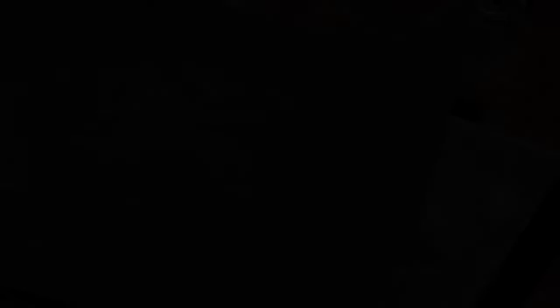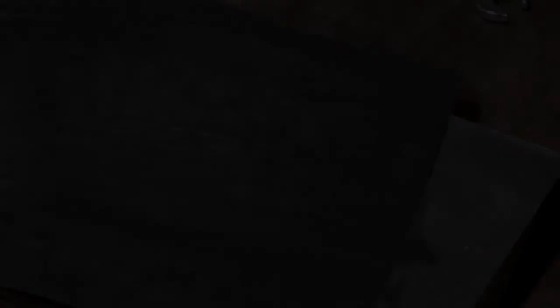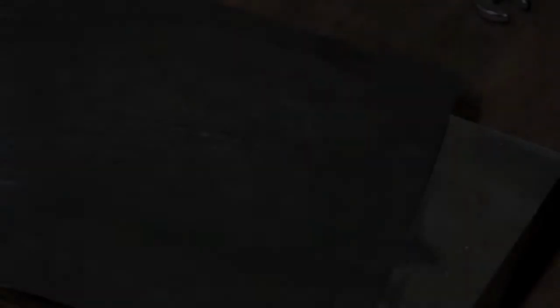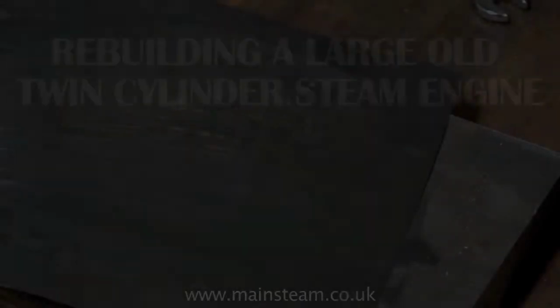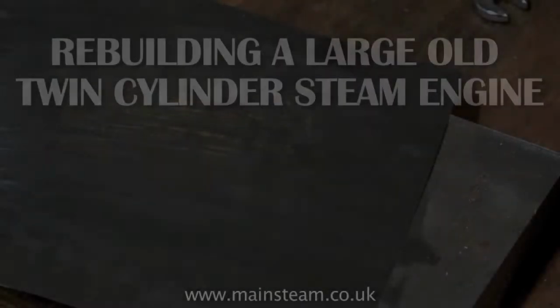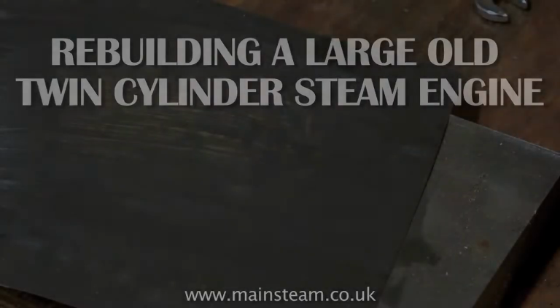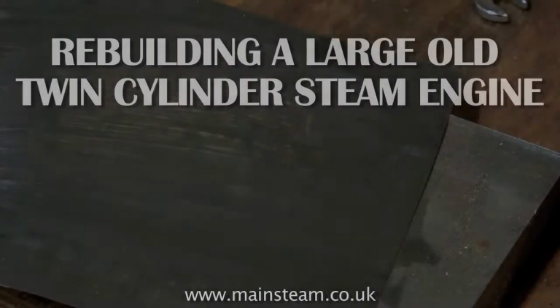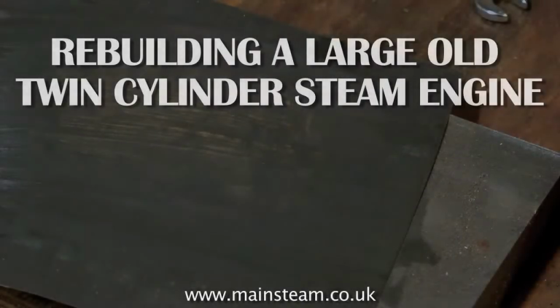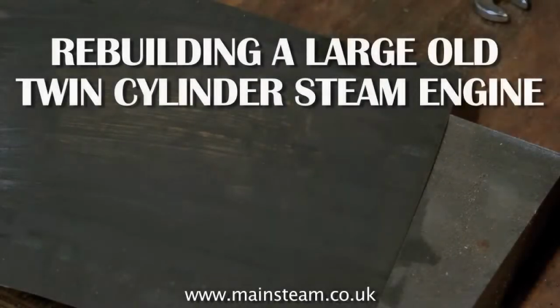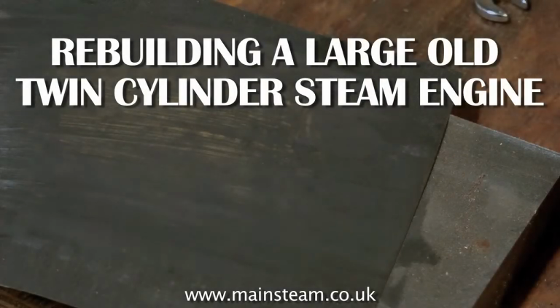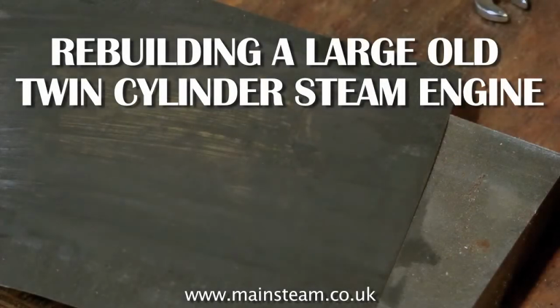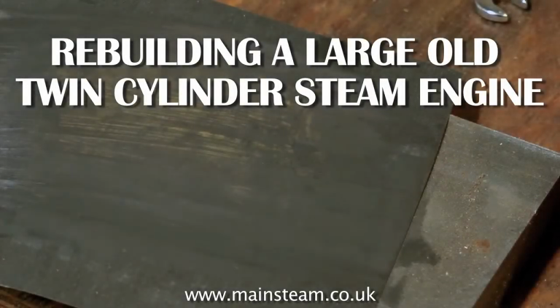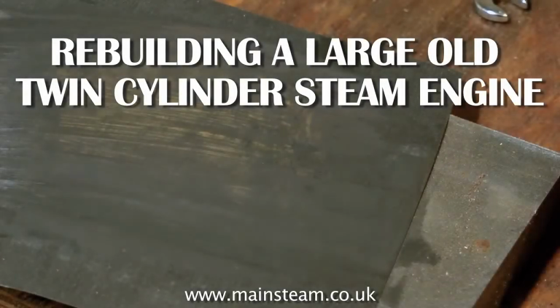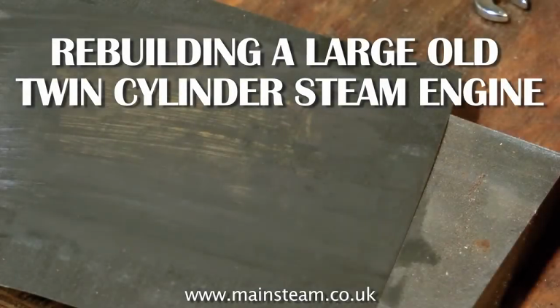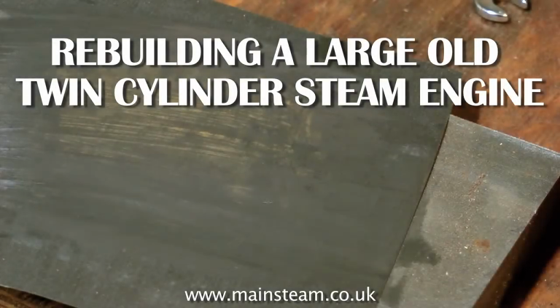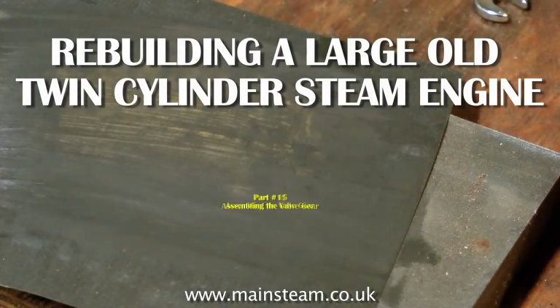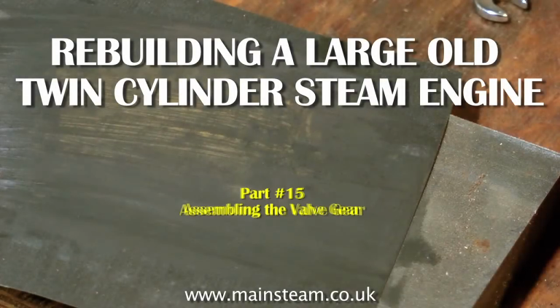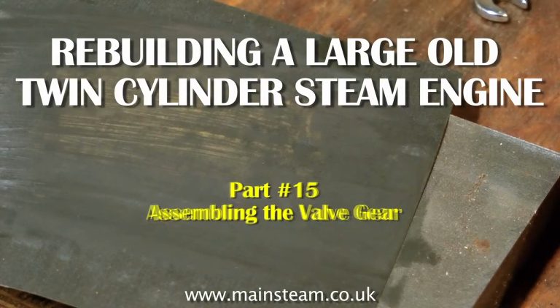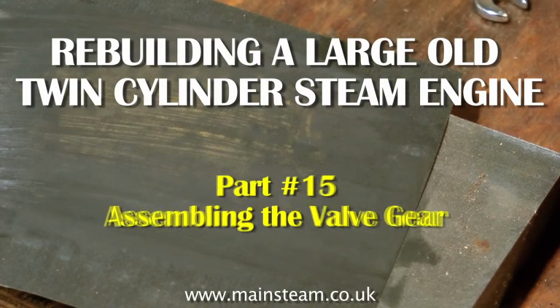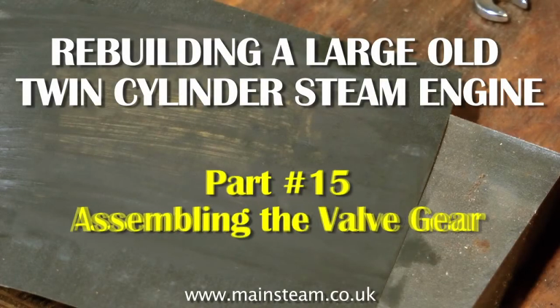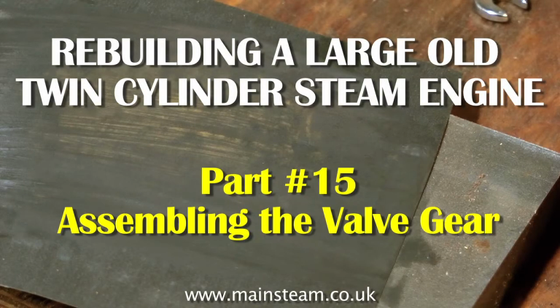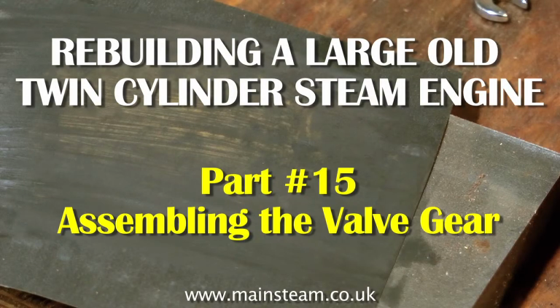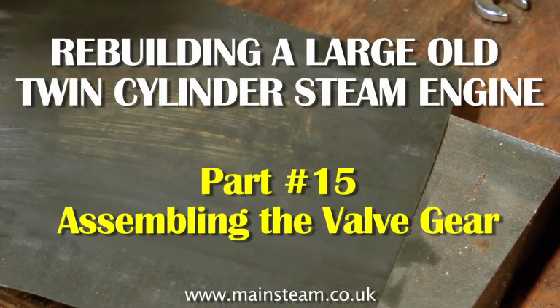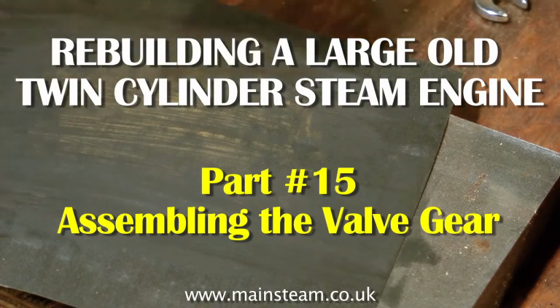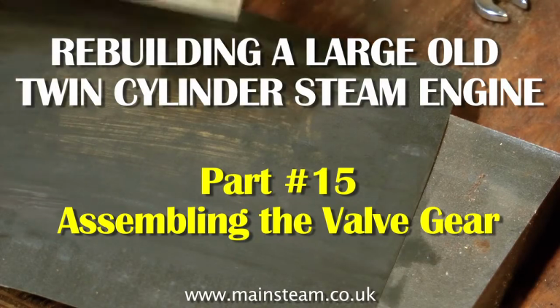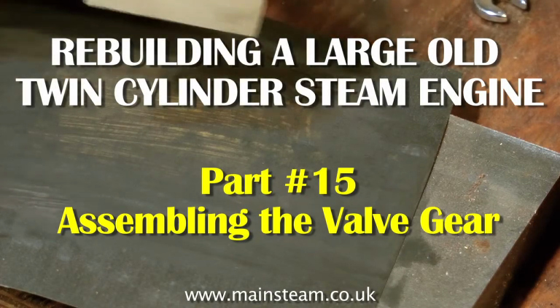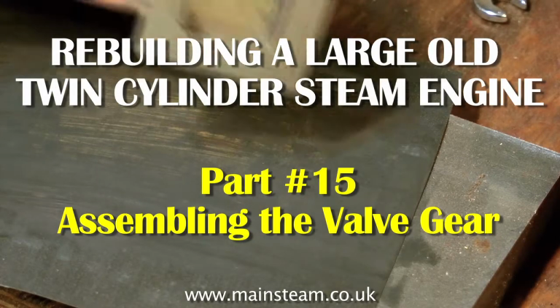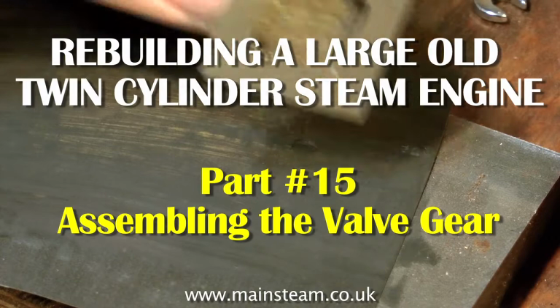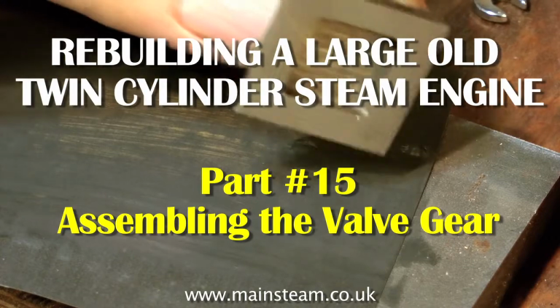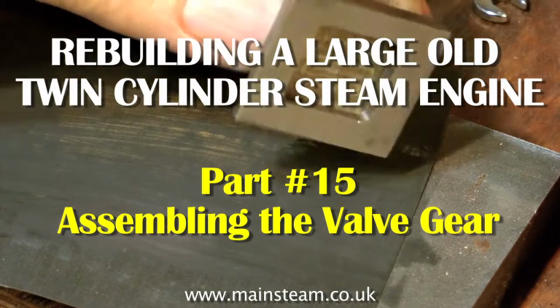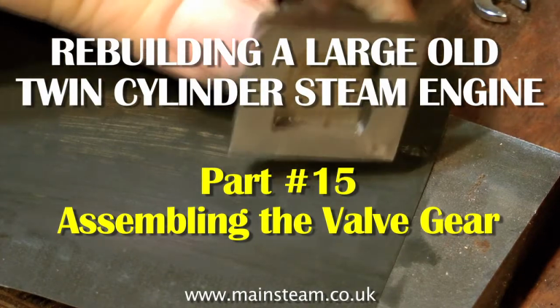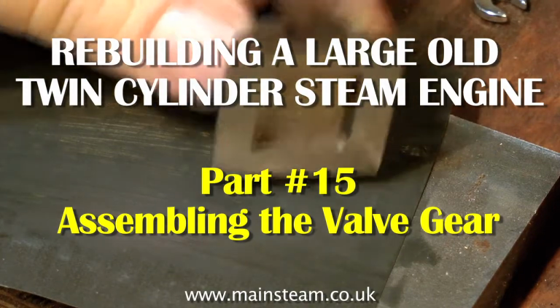Part 15 of rebuilding a large old twin-cylinder steam engine. This is assembling the valve gear.